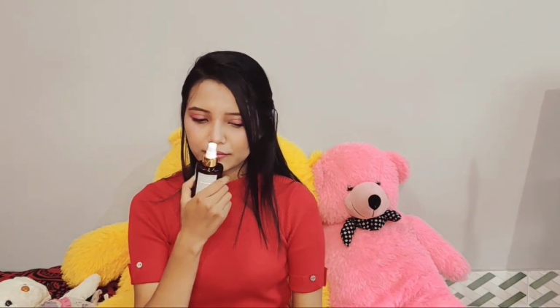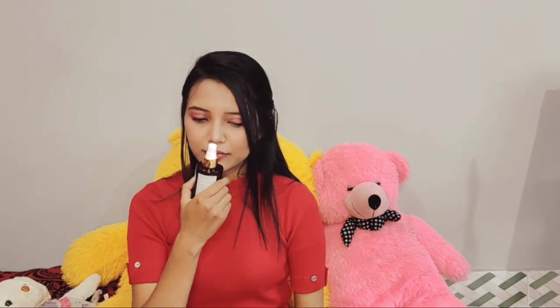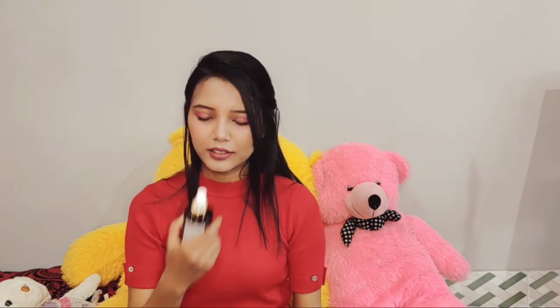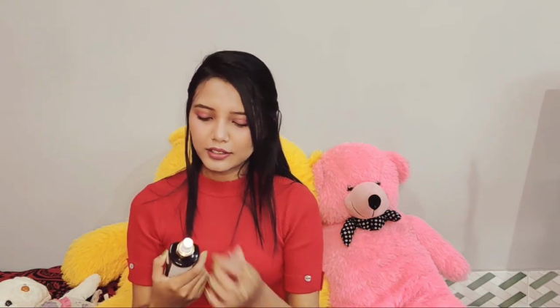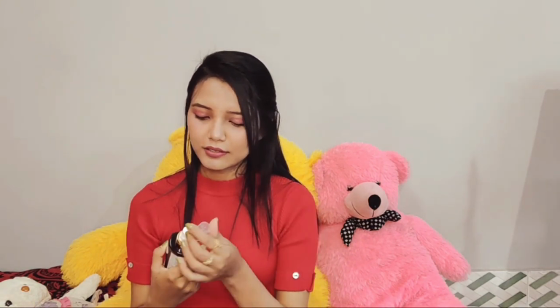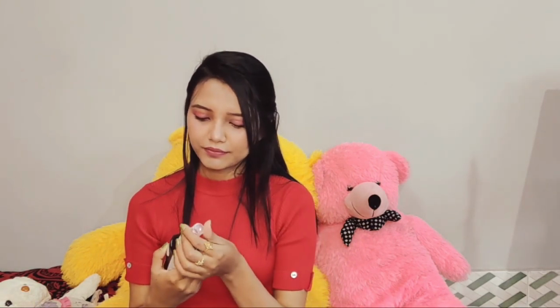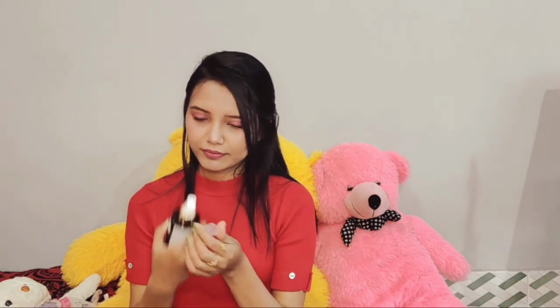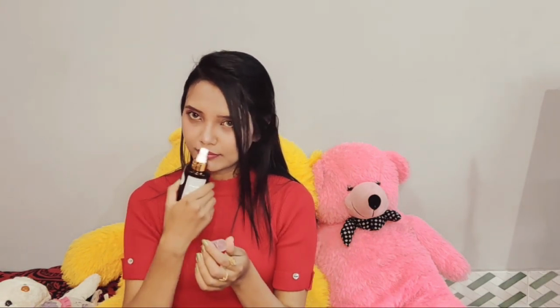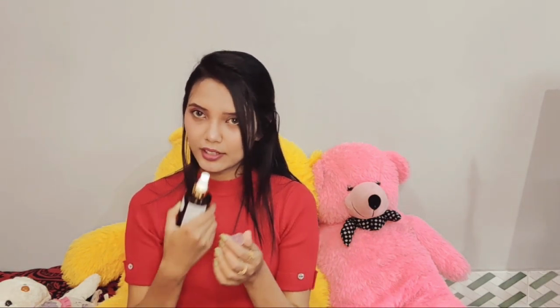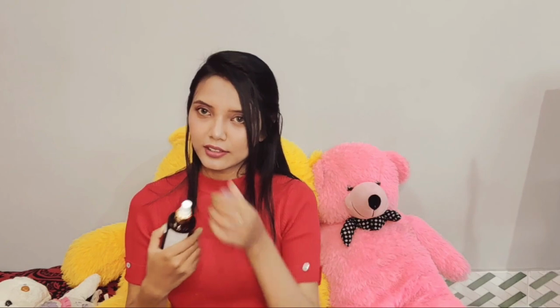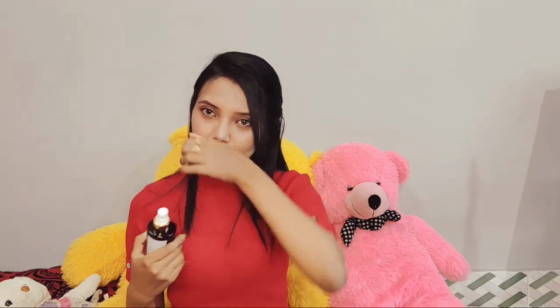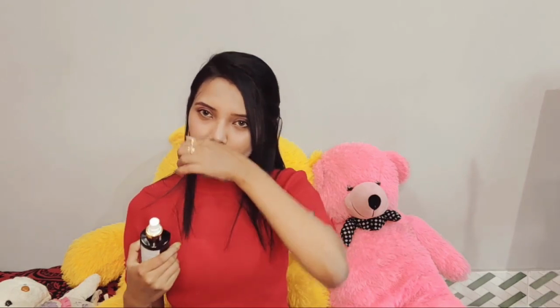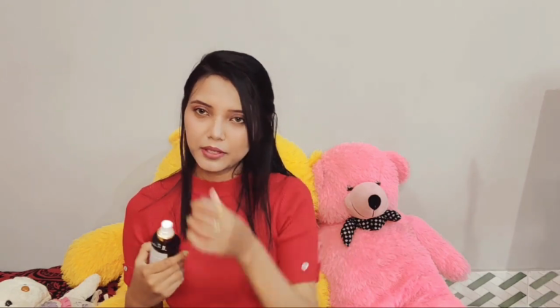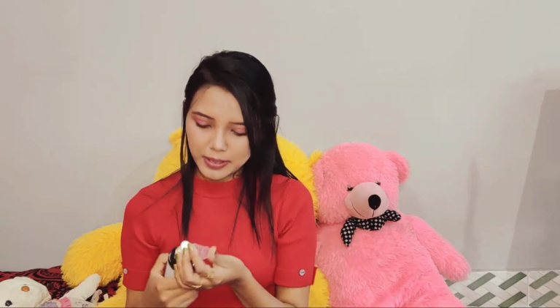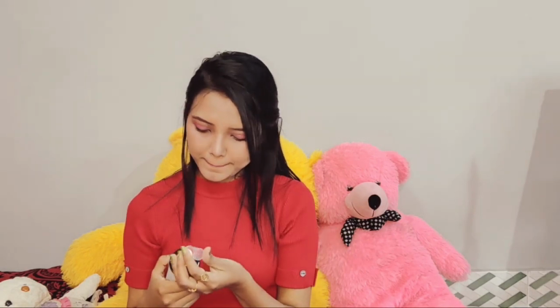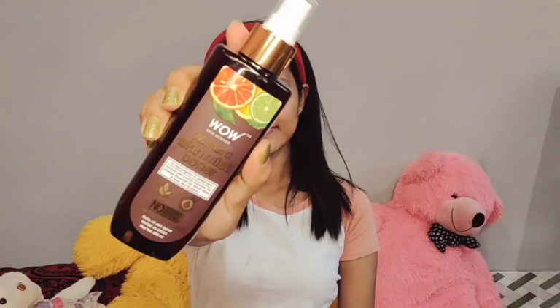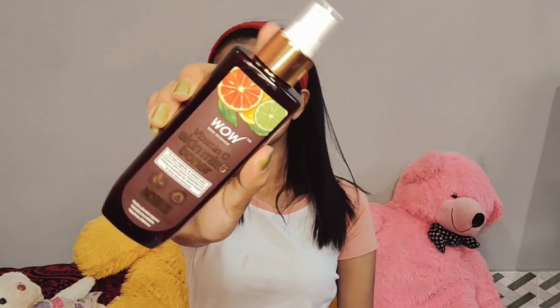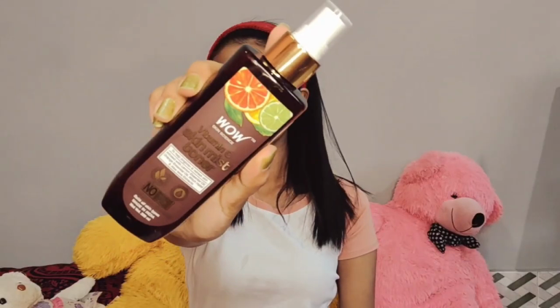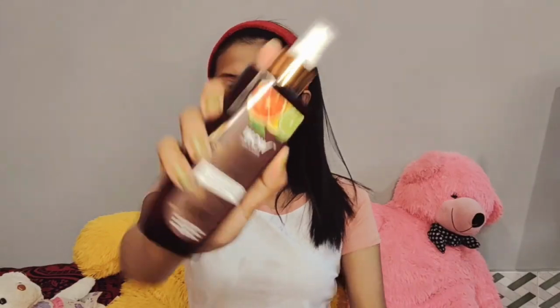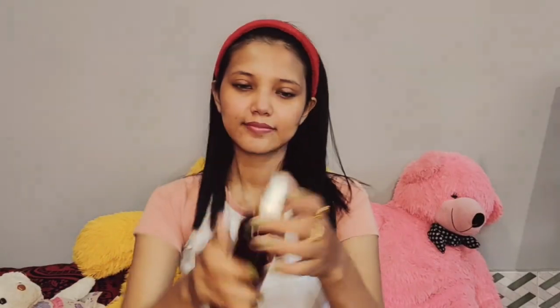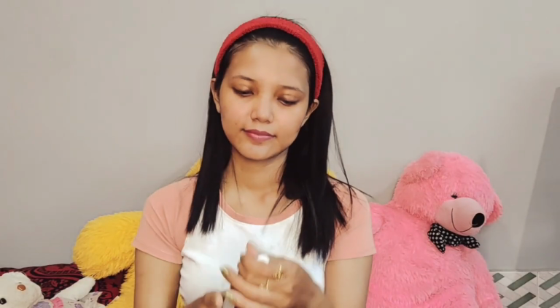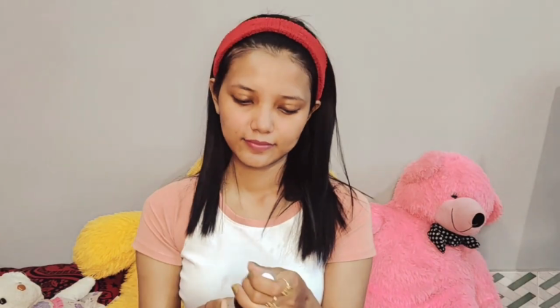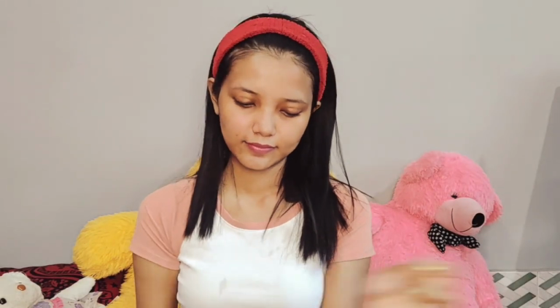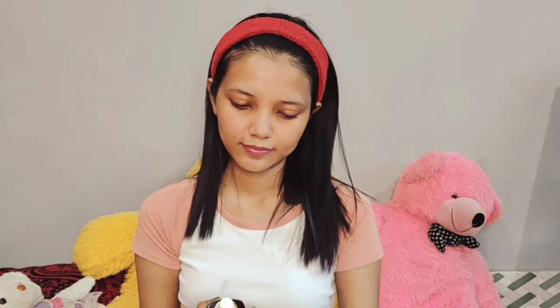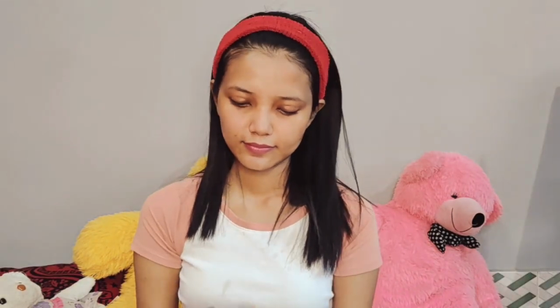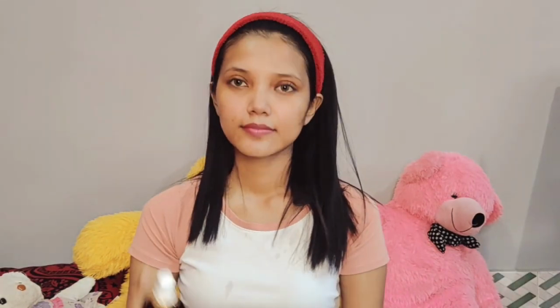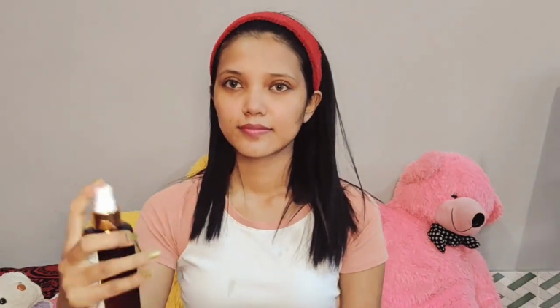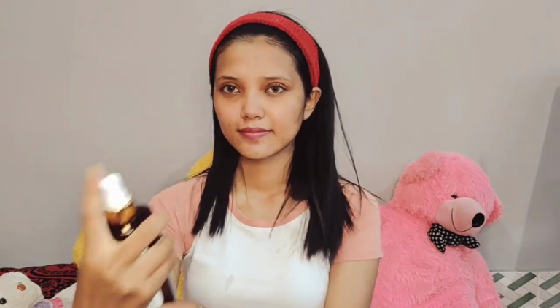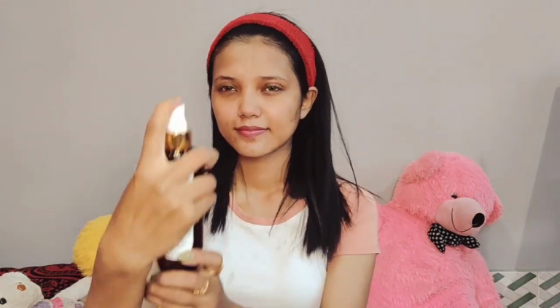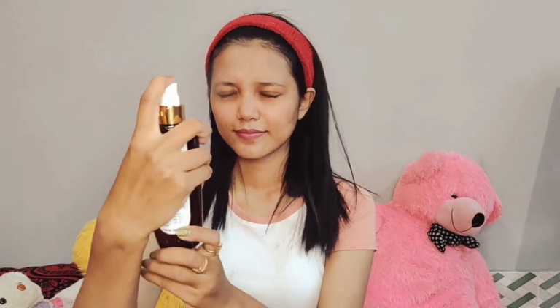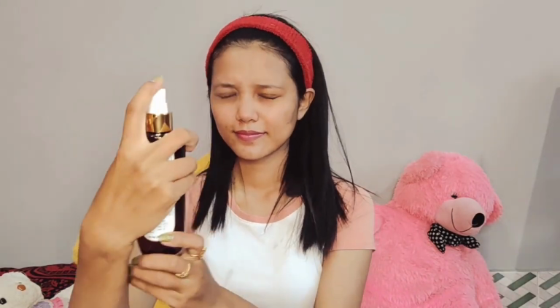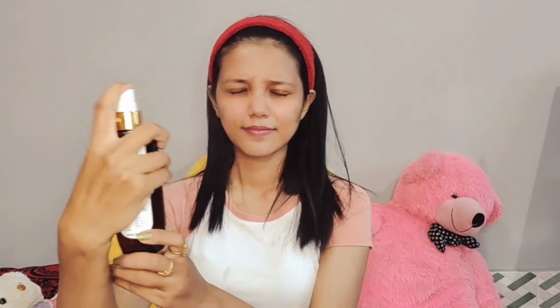It's very thin. The toner is so good. It helps brighten and refresh the skin.